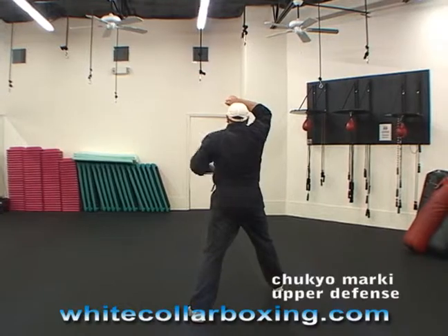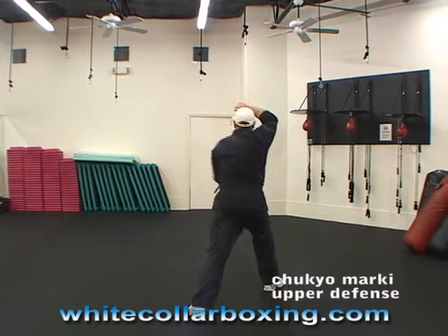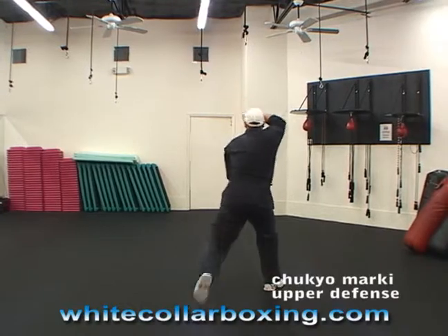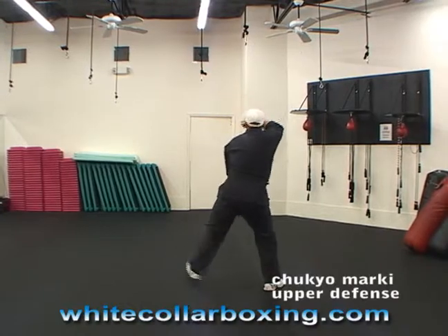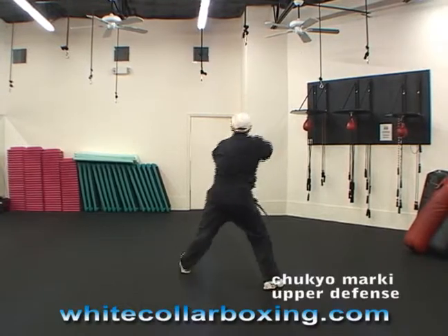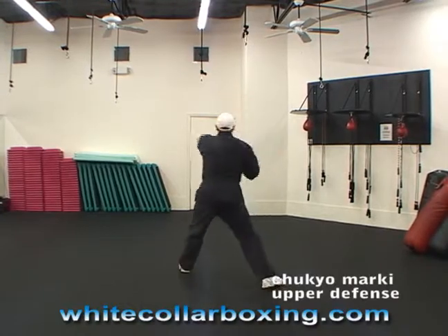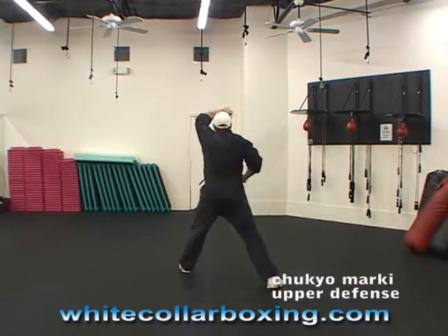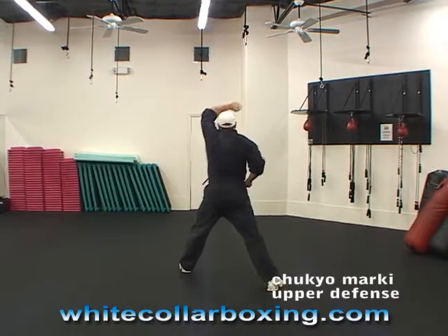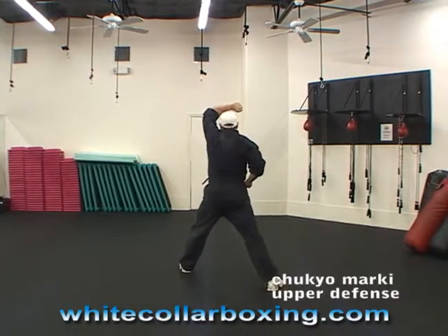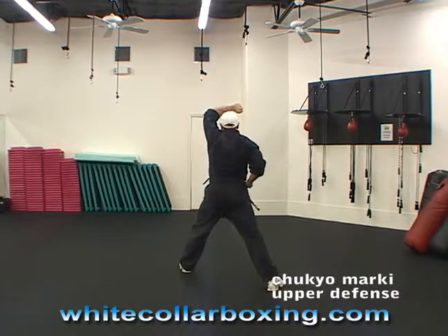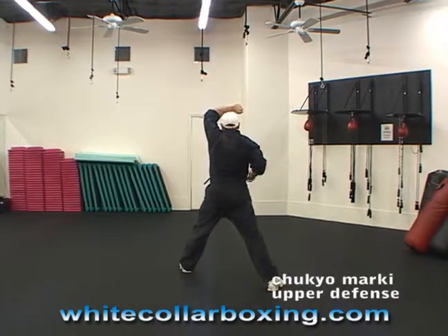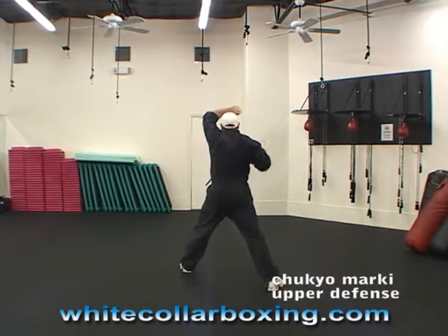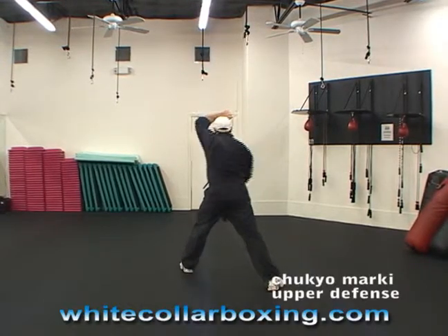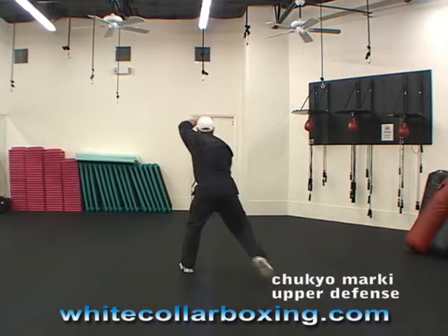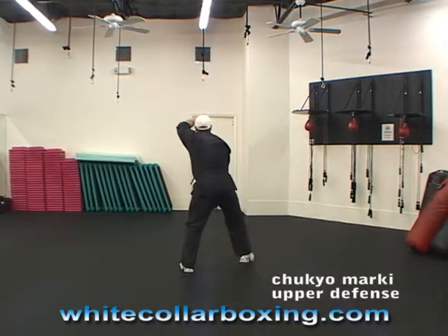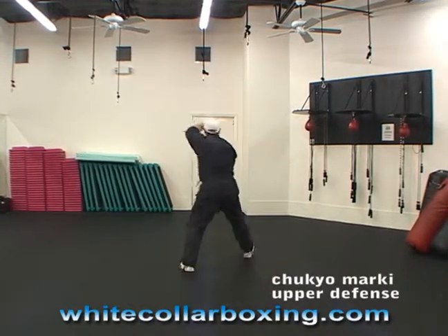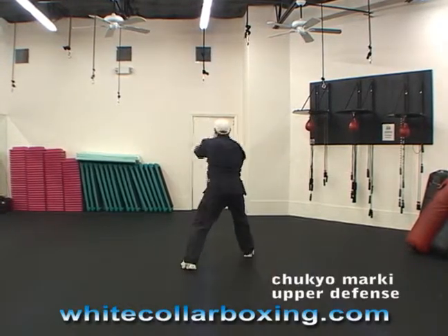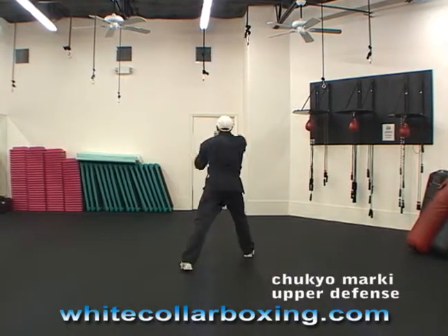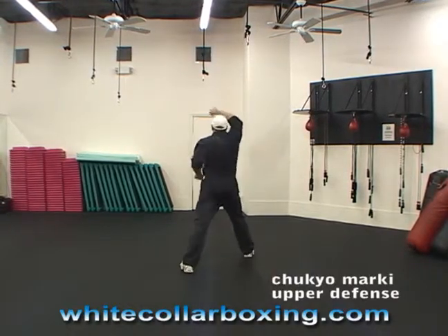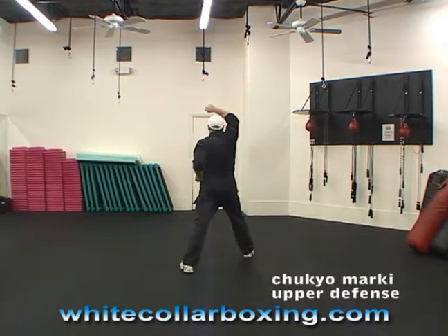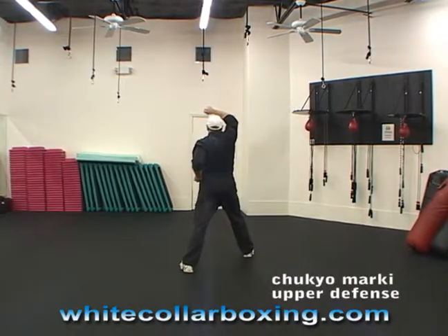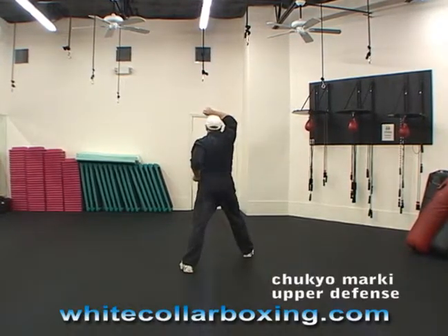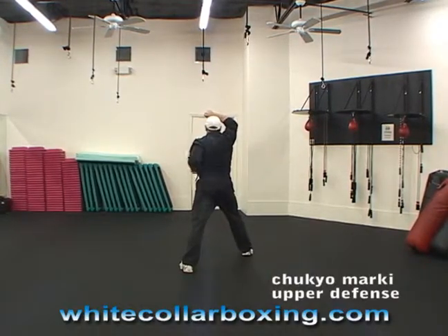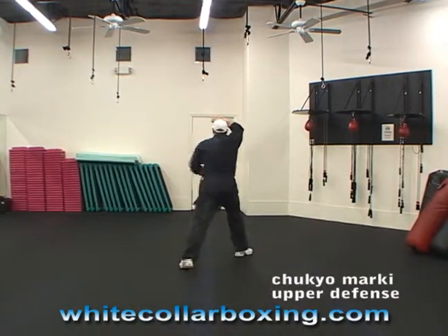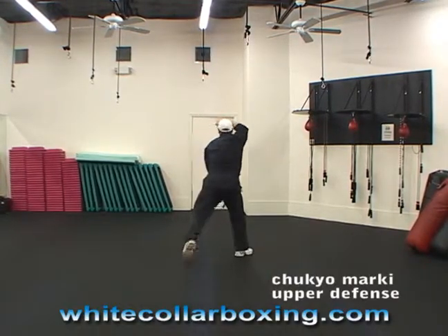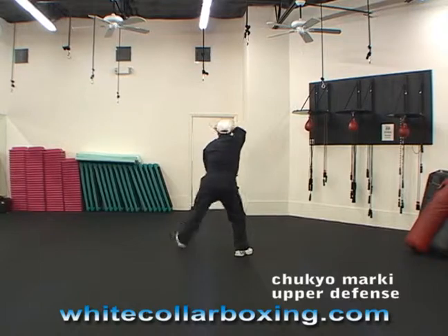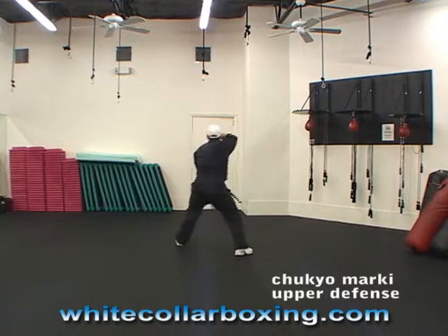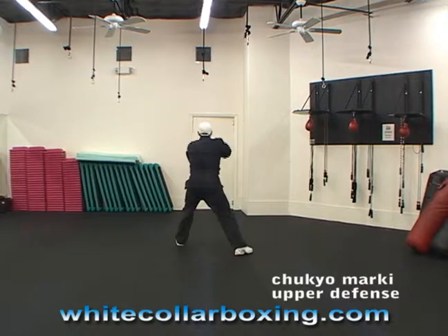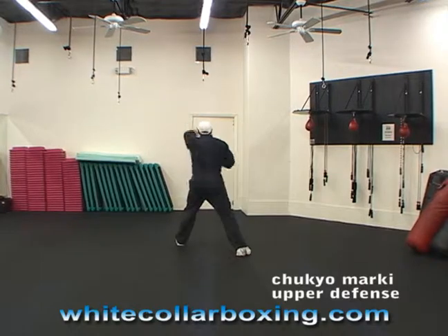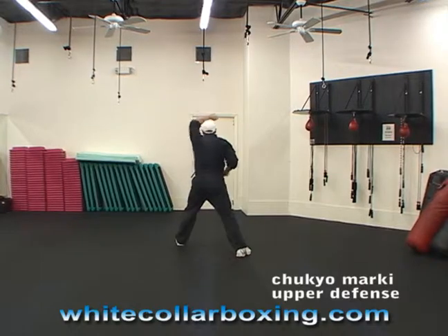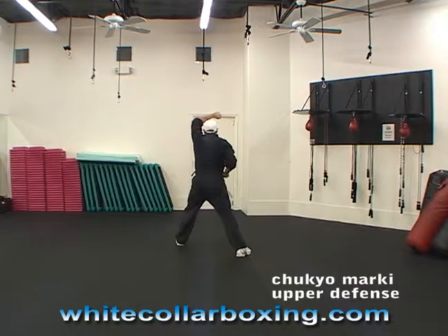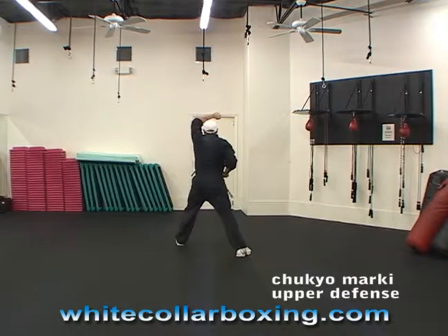Block down, block up. Block down, block up. Block down, block up.